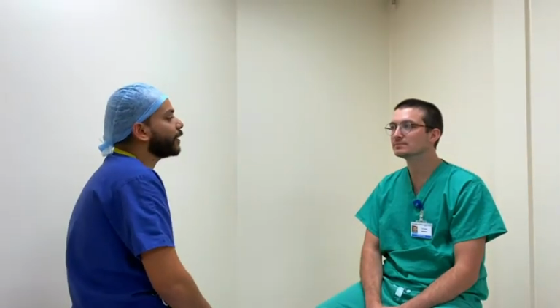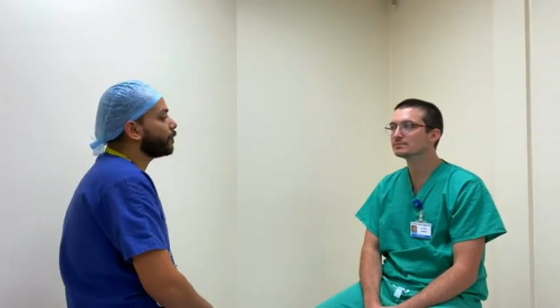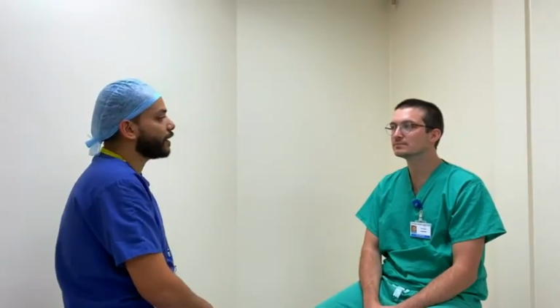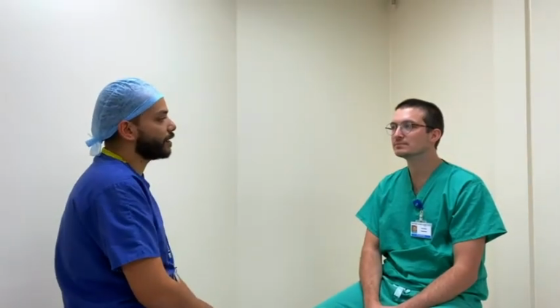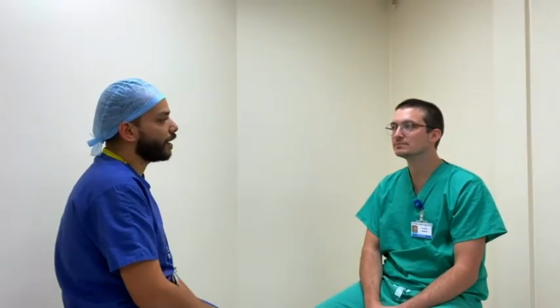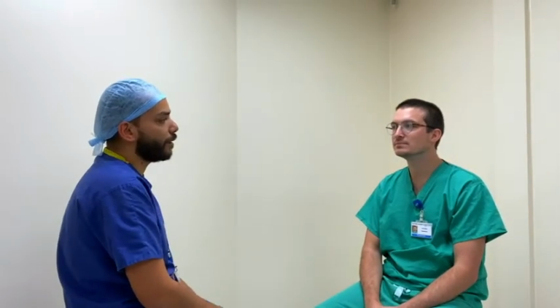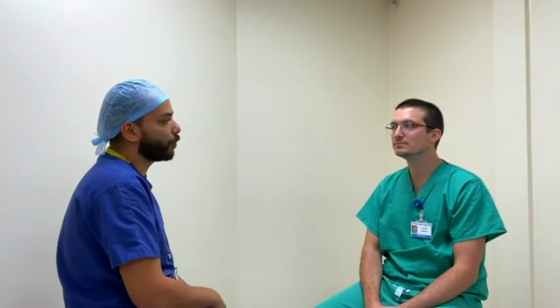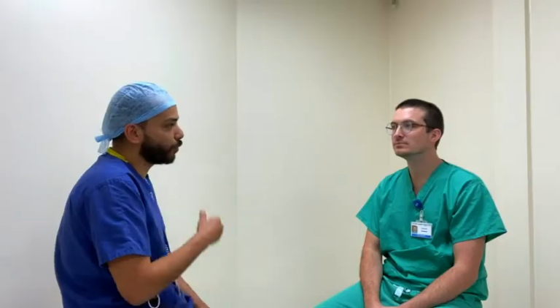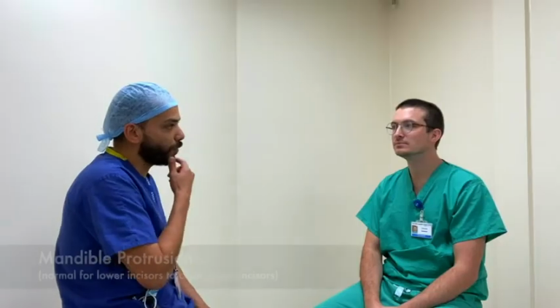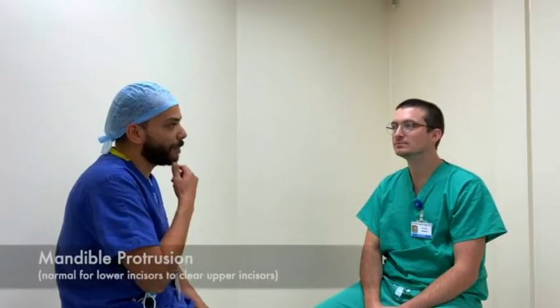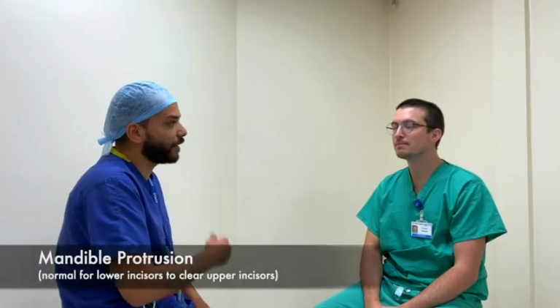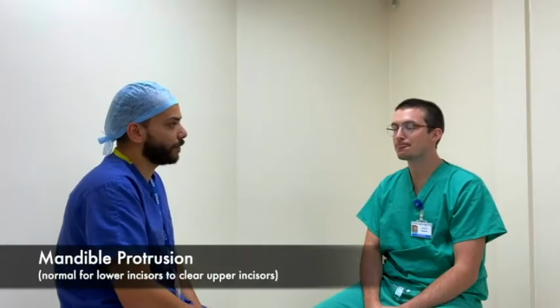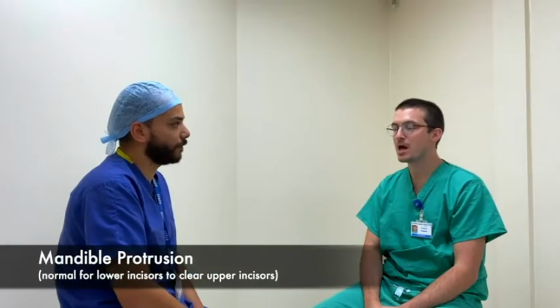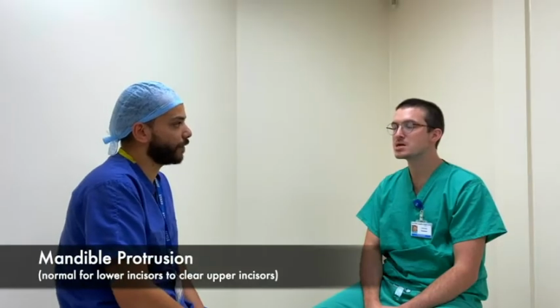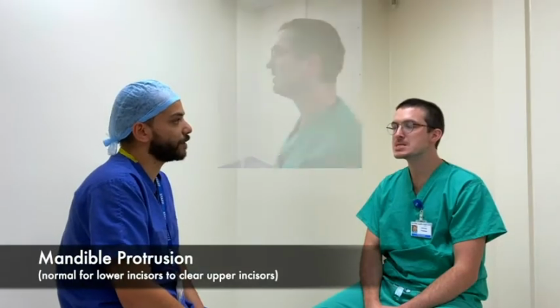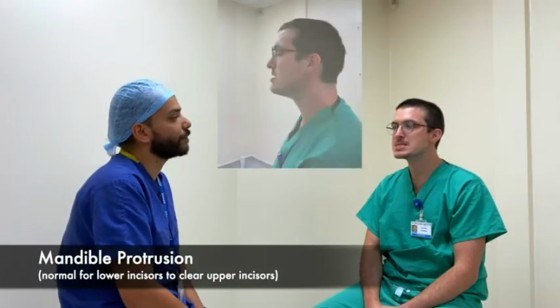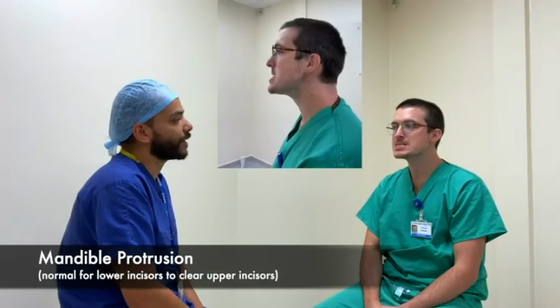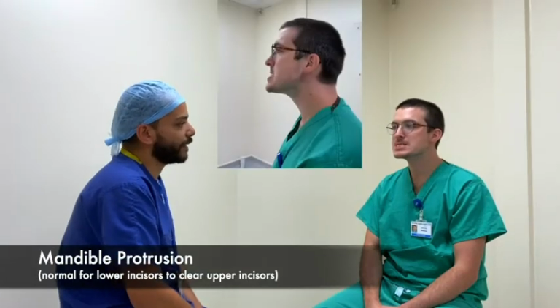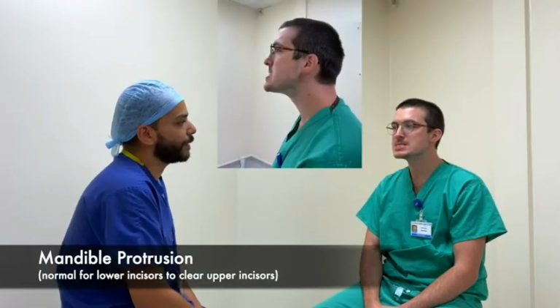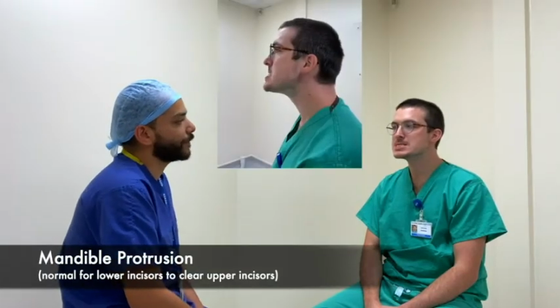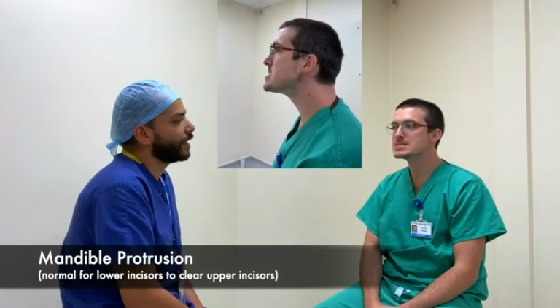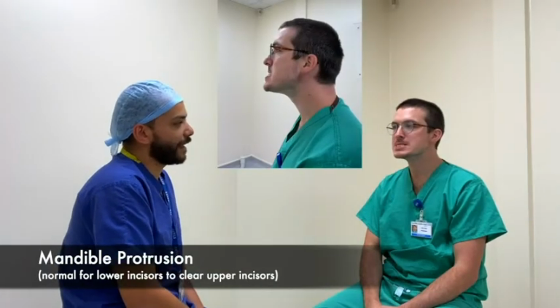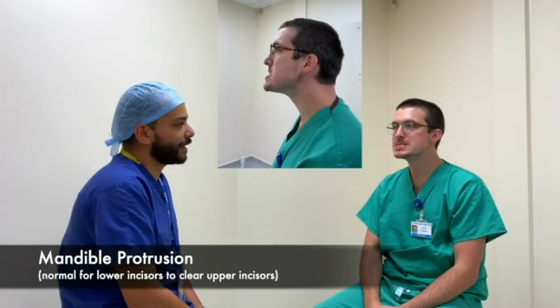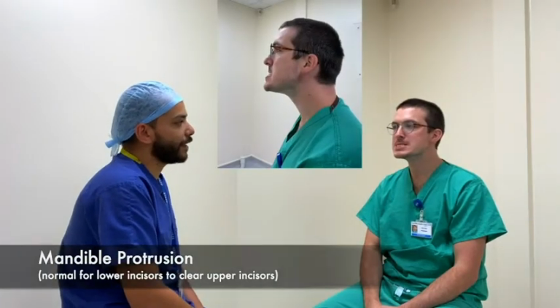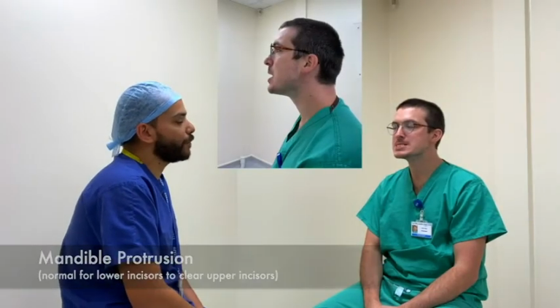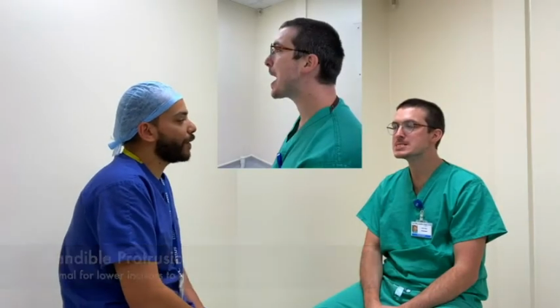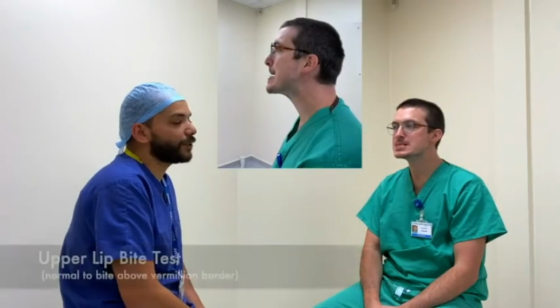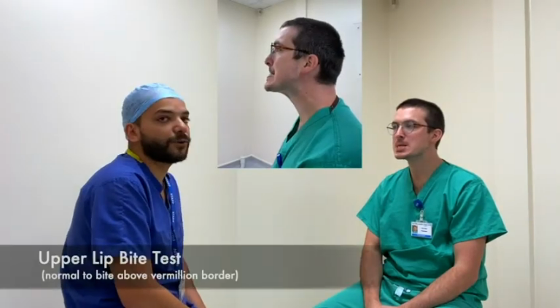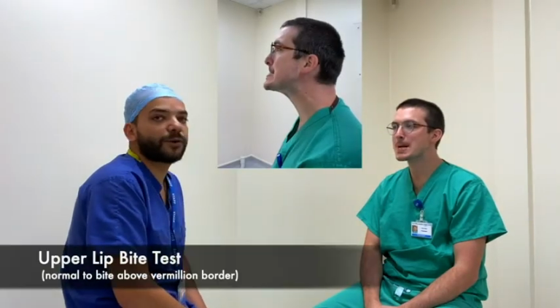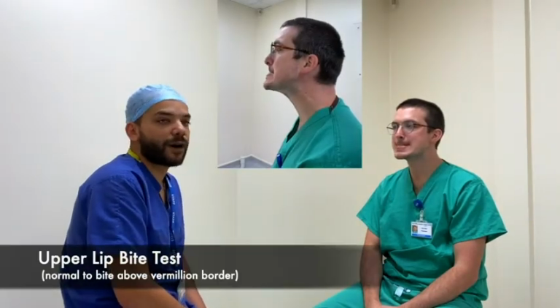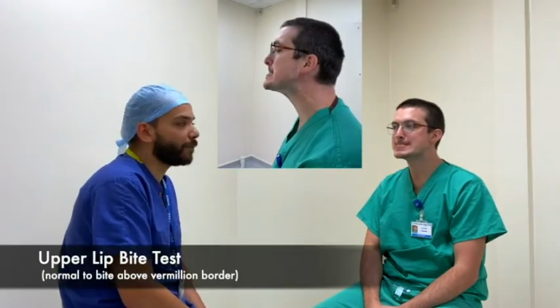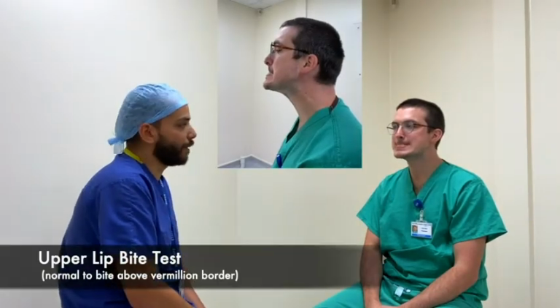Can you please protrude your mandible? And can you bite your upper lip? That's very good.